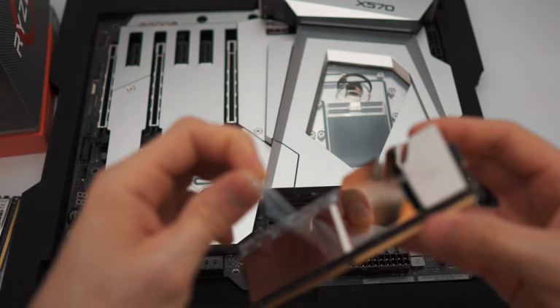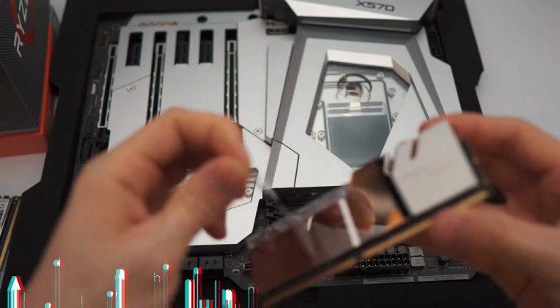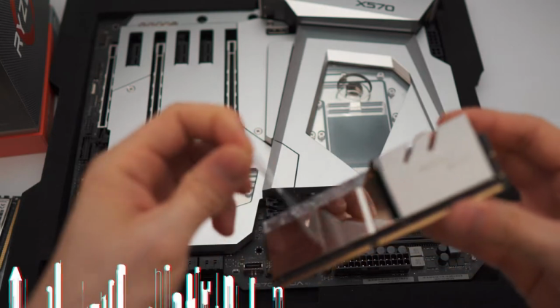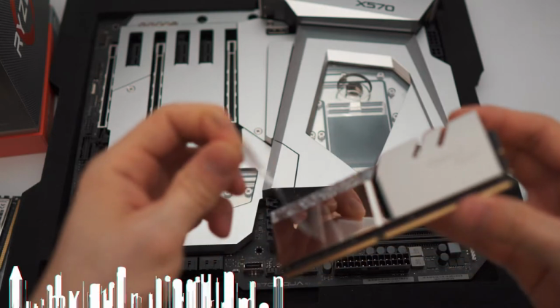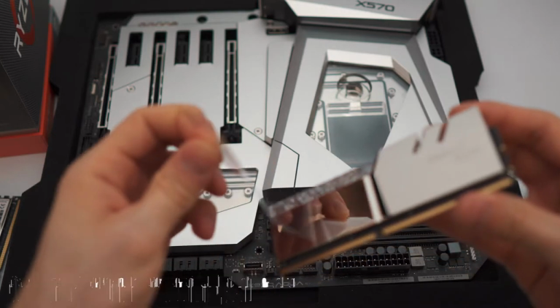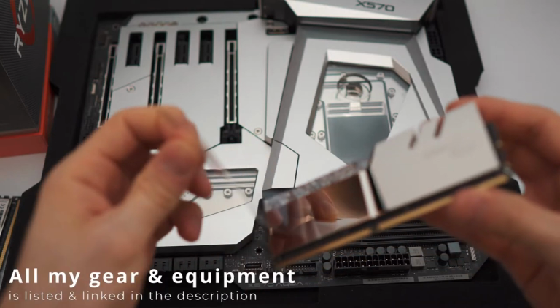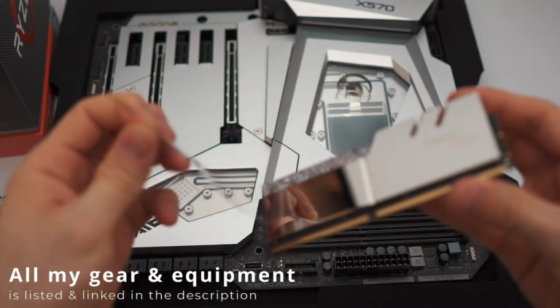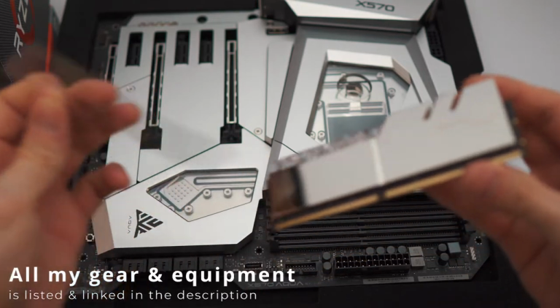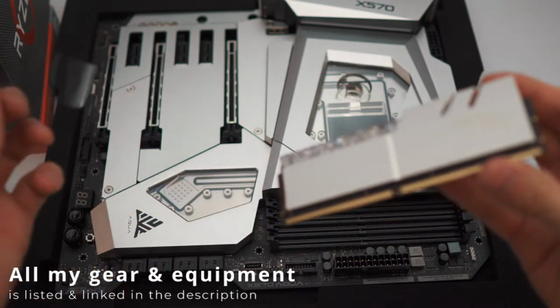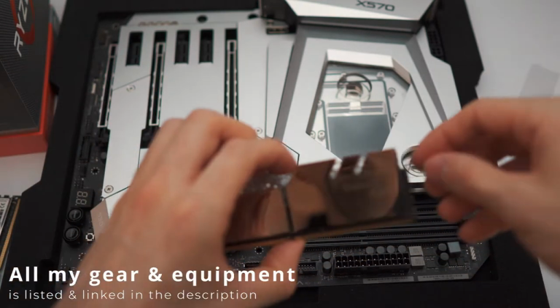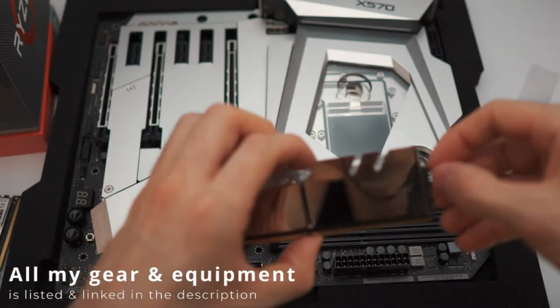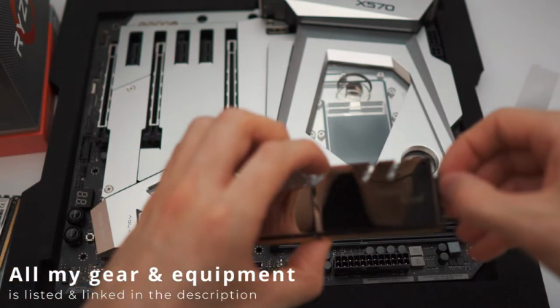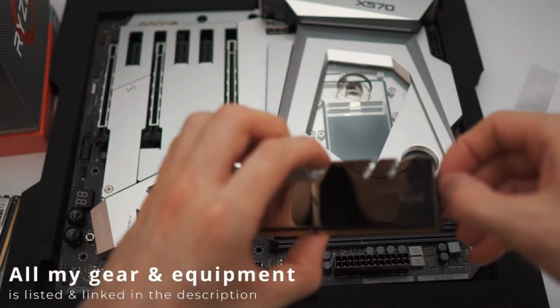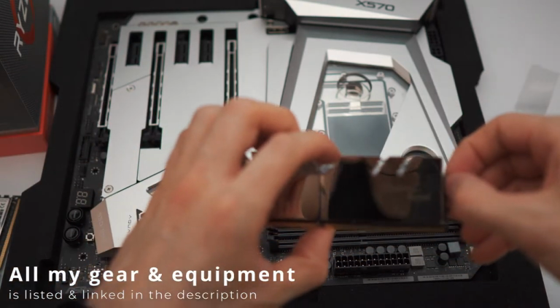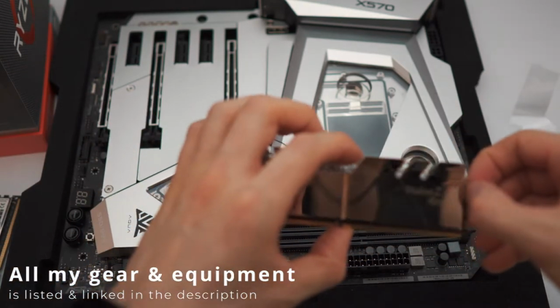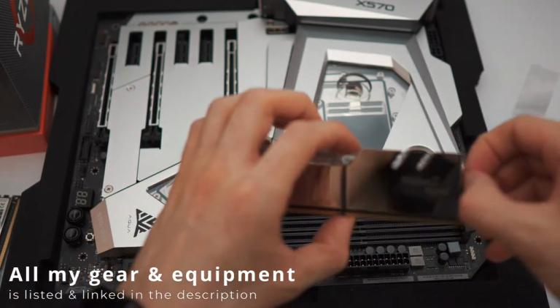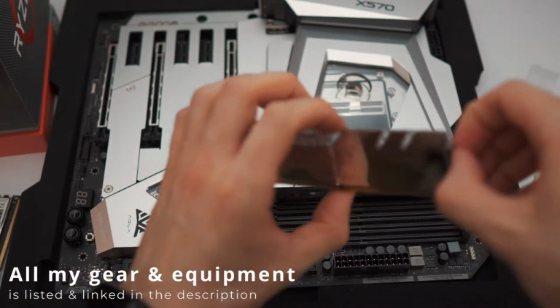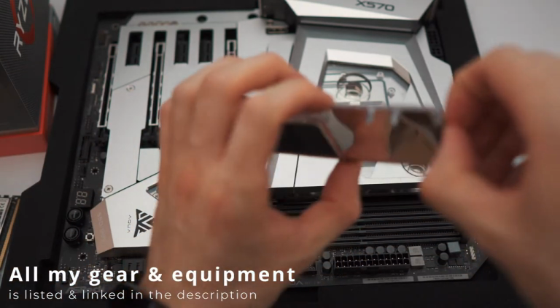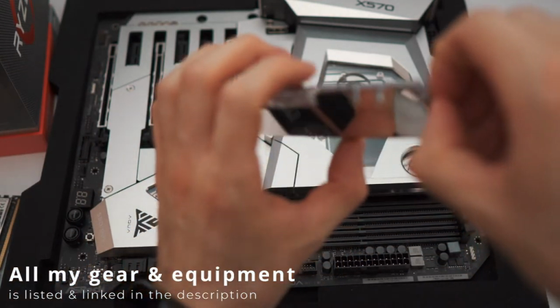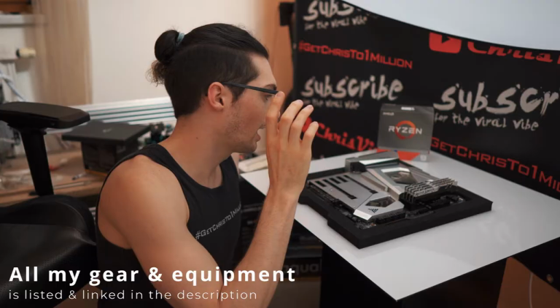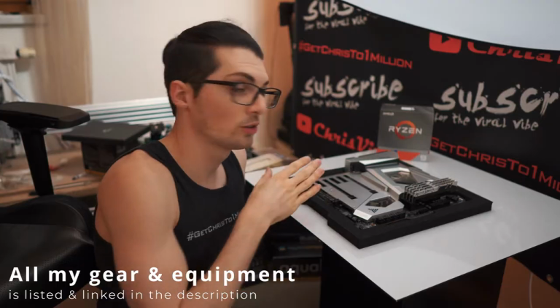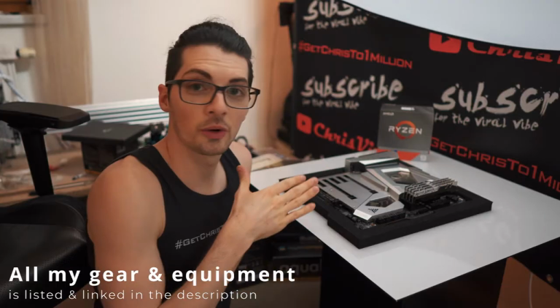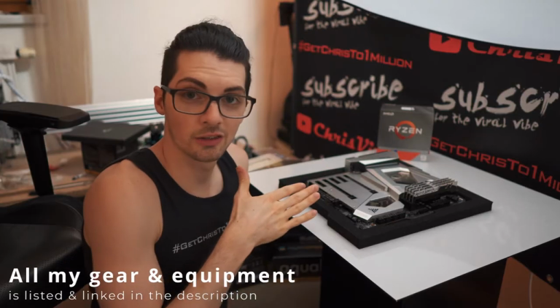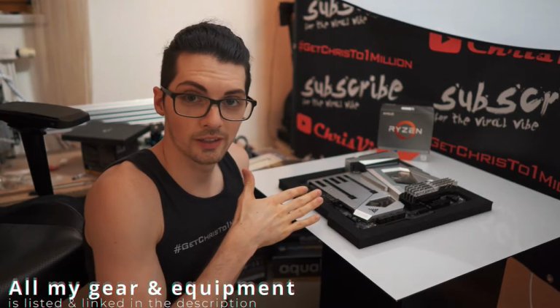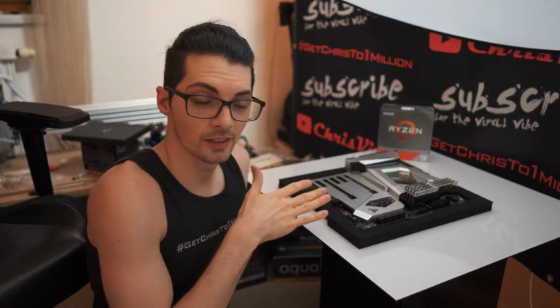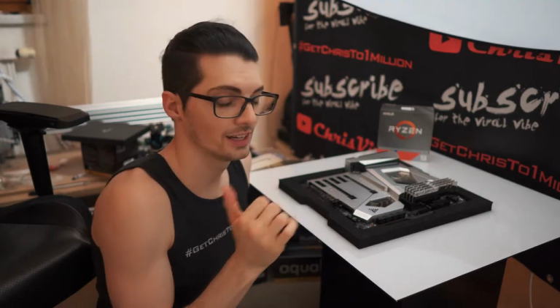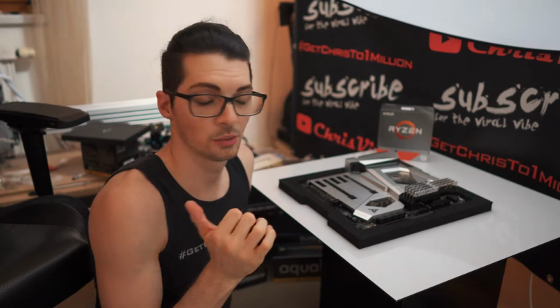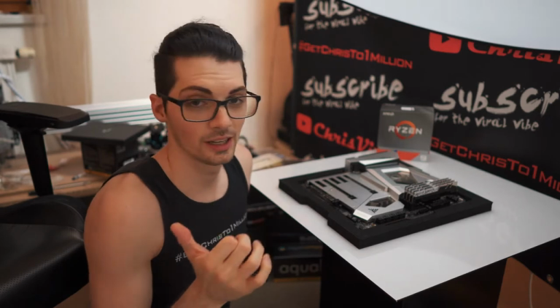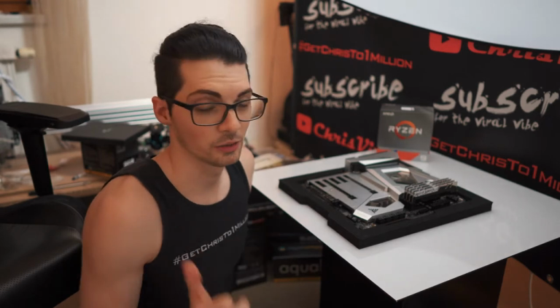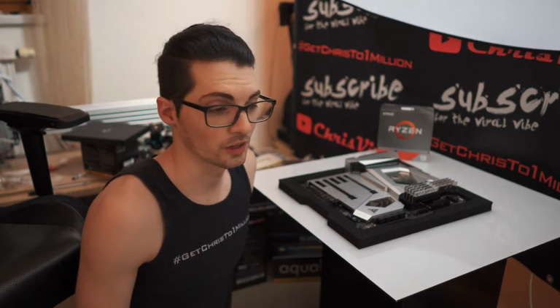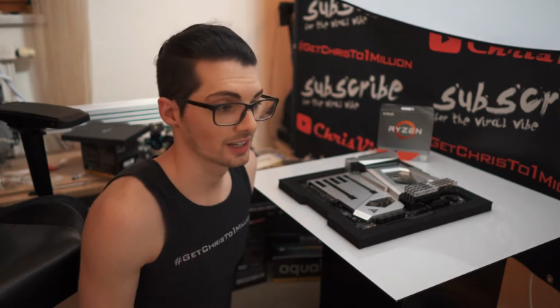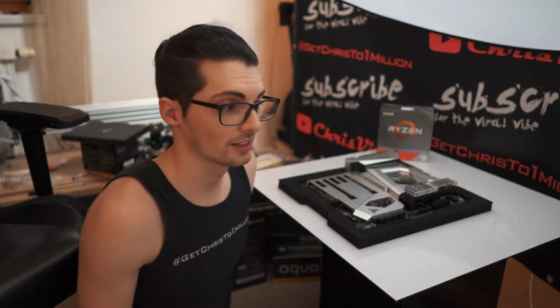Oh my god, no way — this stuff is so shiny. I was already sweating and it will get even worse, I guess.